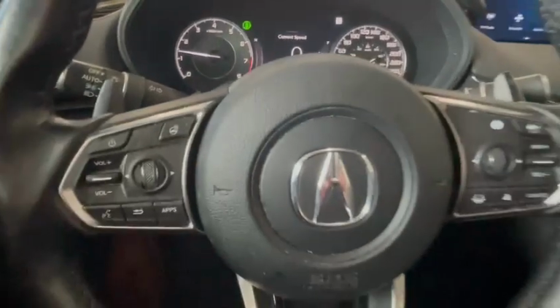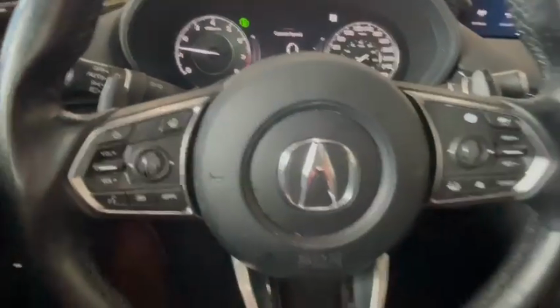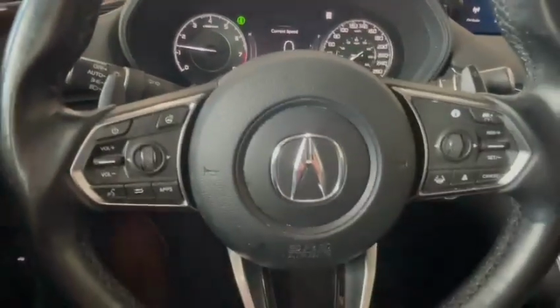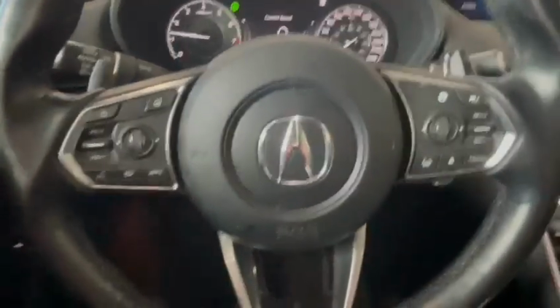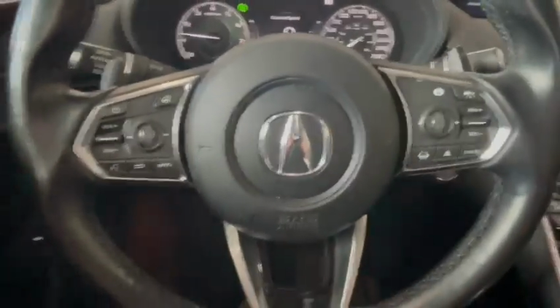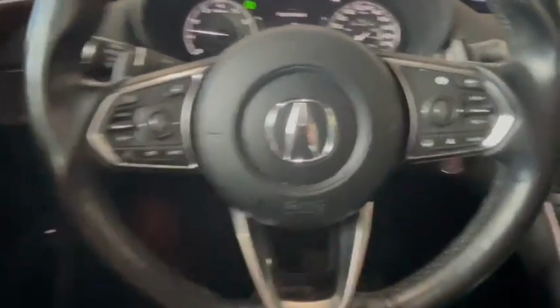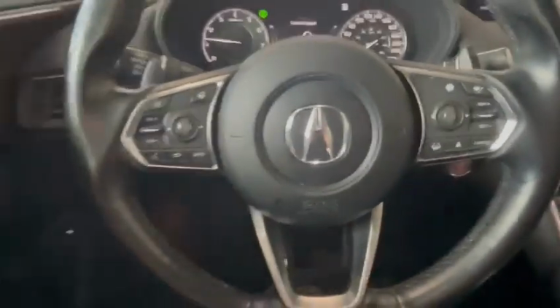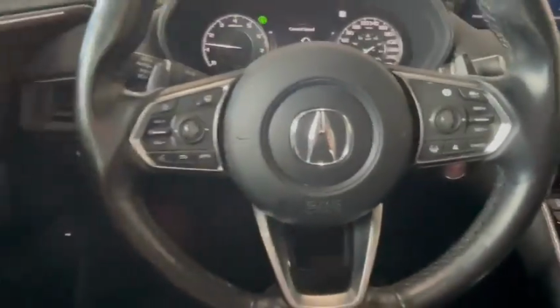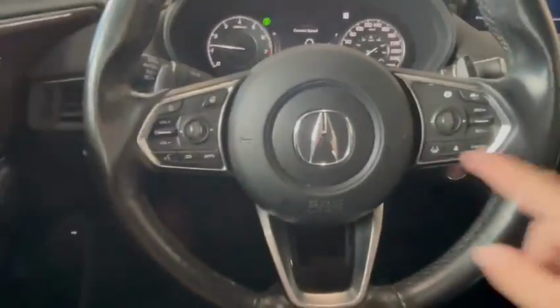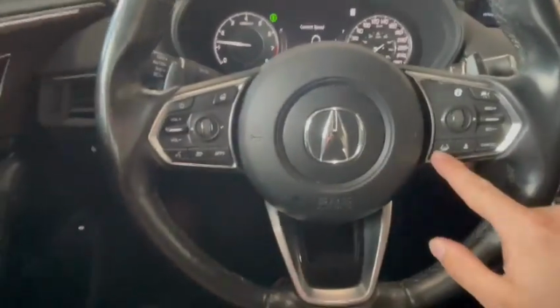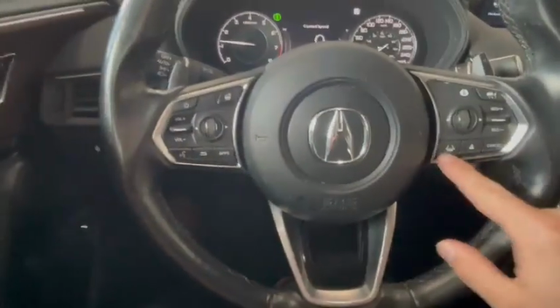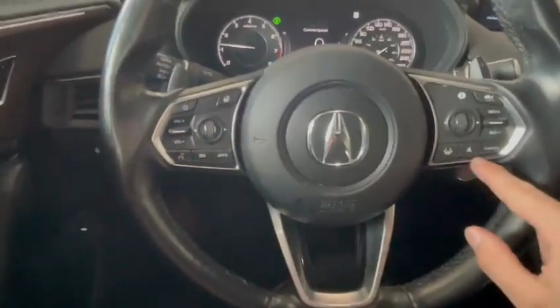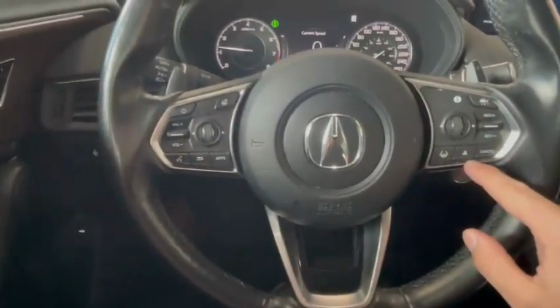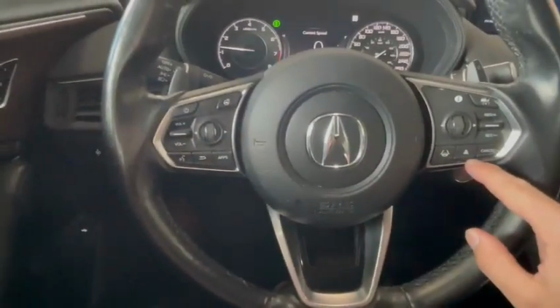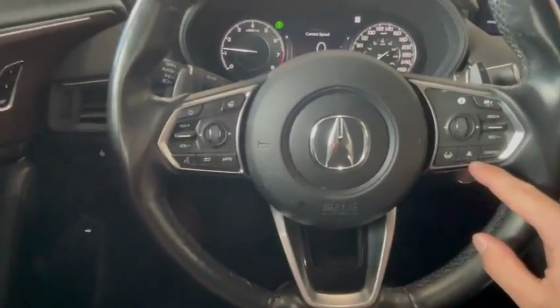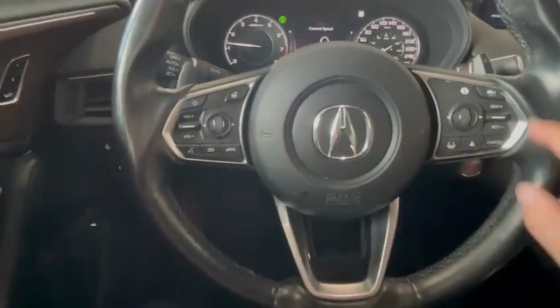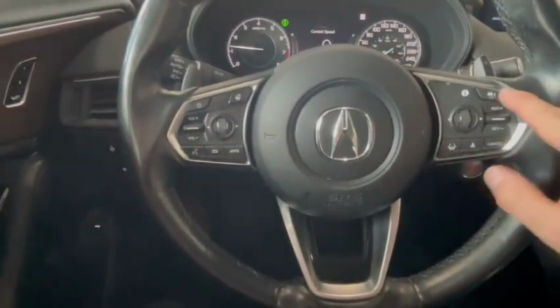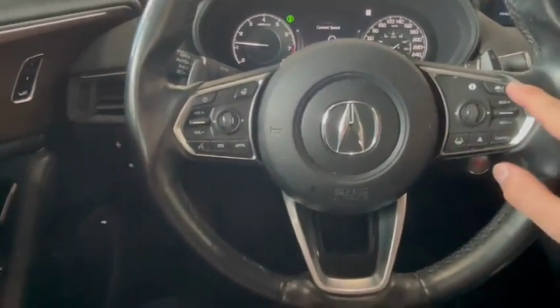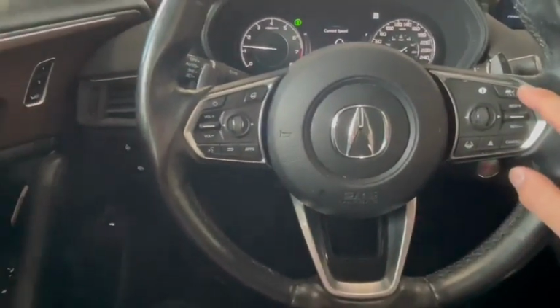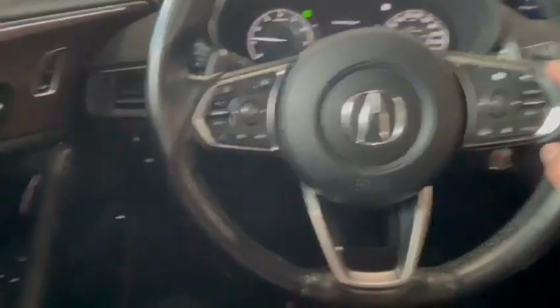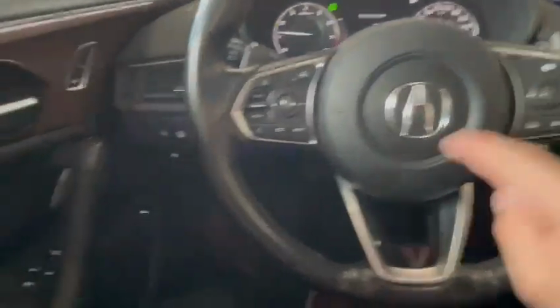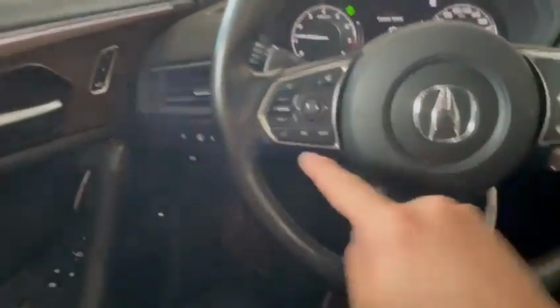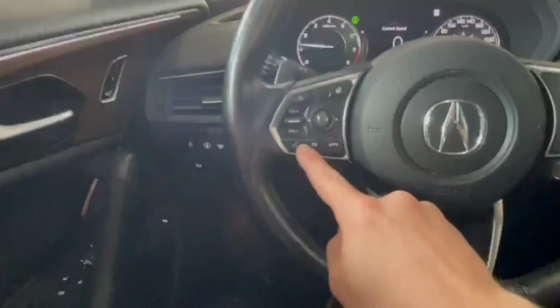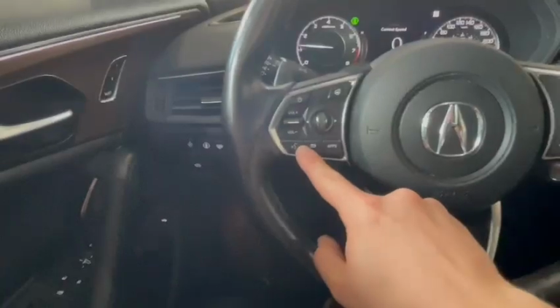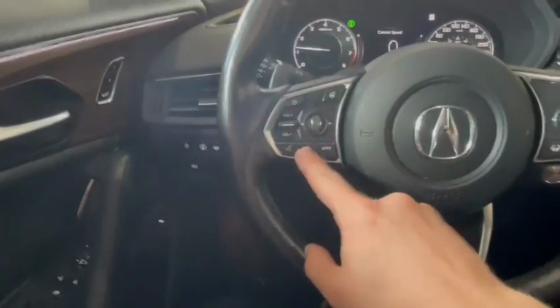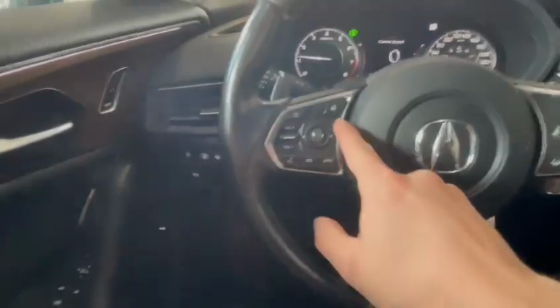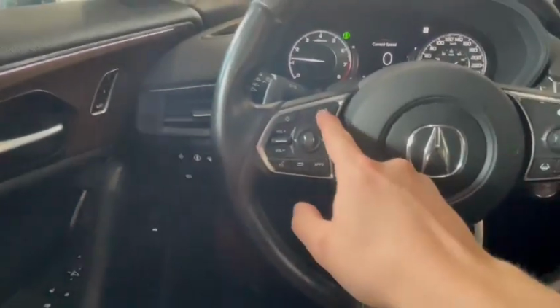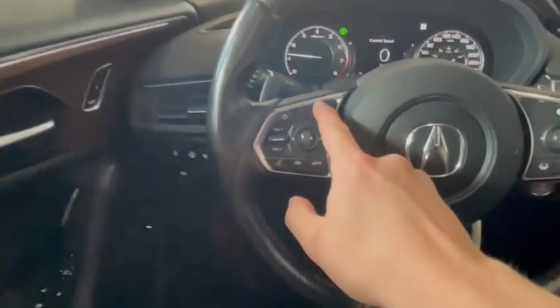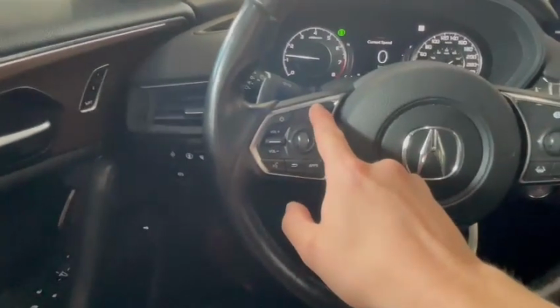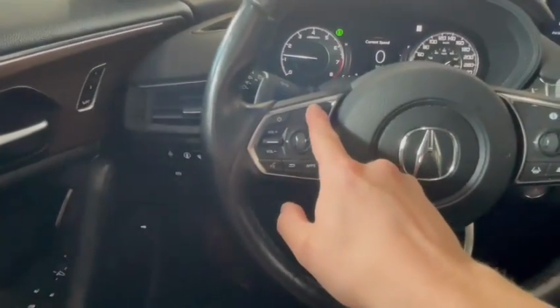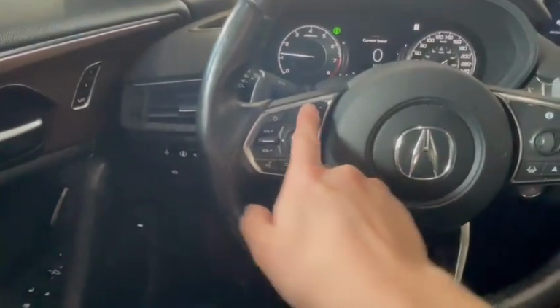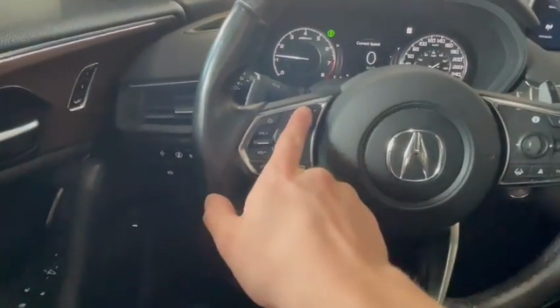Looking at the steering wheel now — we have our lane keep assist, adaptive cruise control, cruise control, our talk button, and heated steering wheel, just like so.